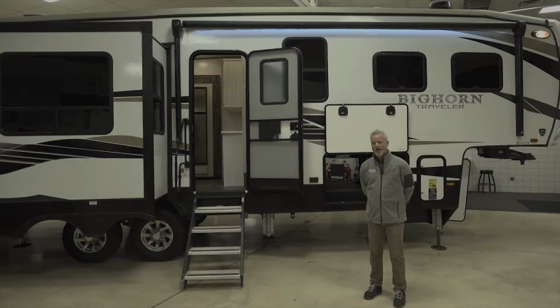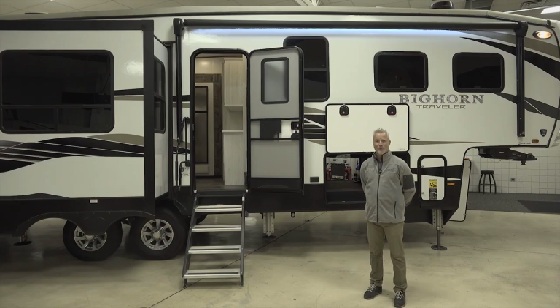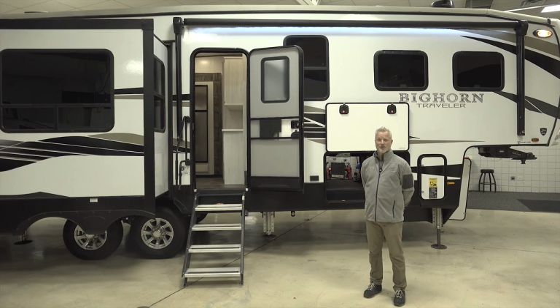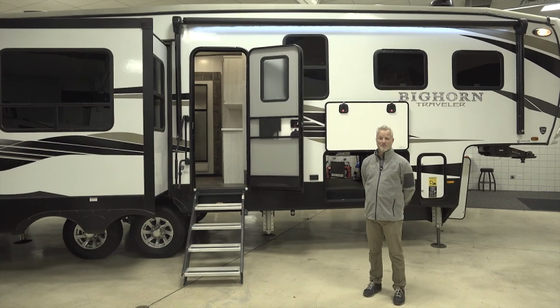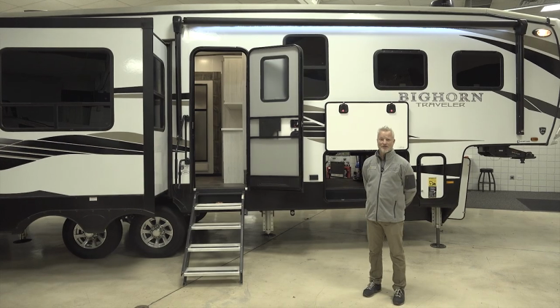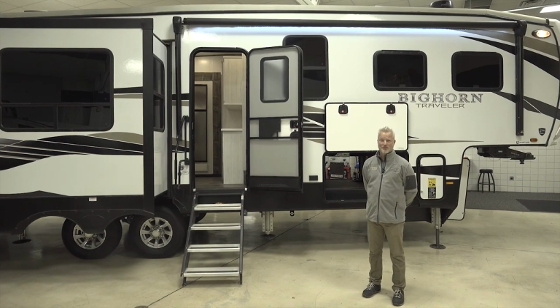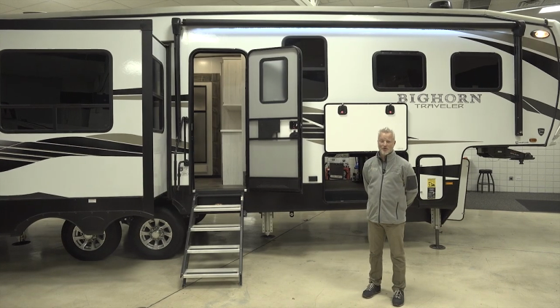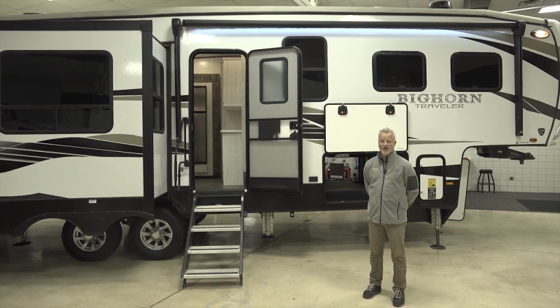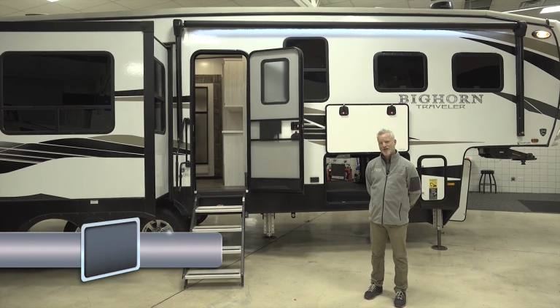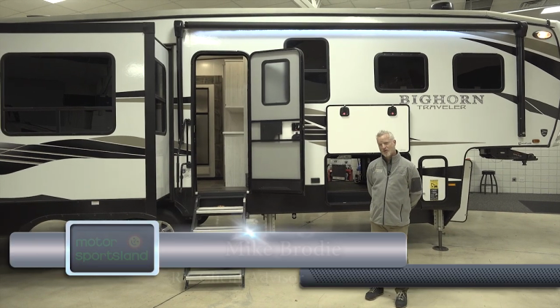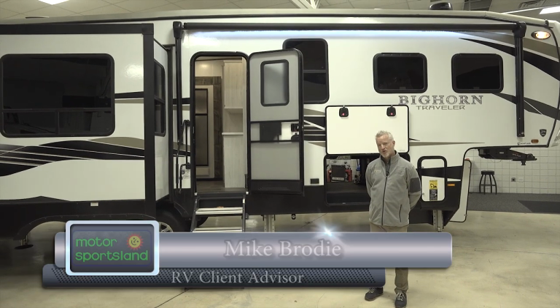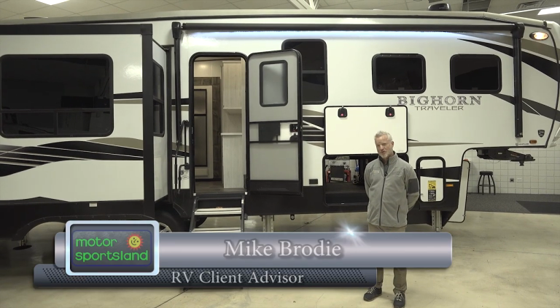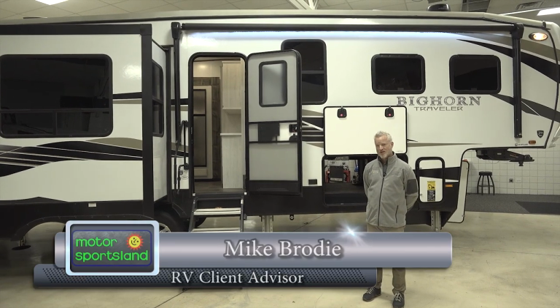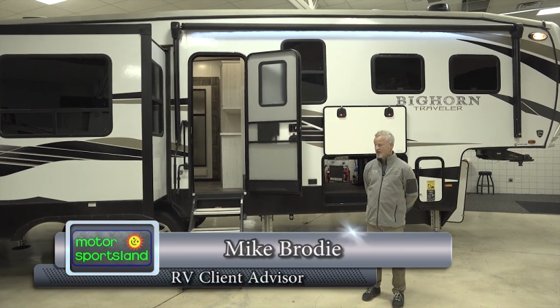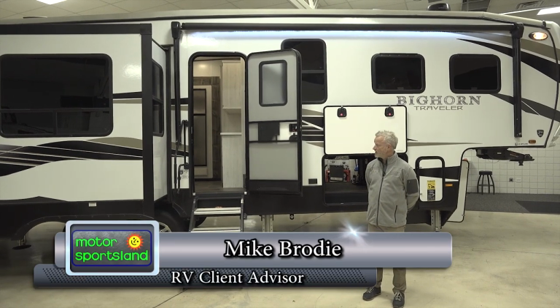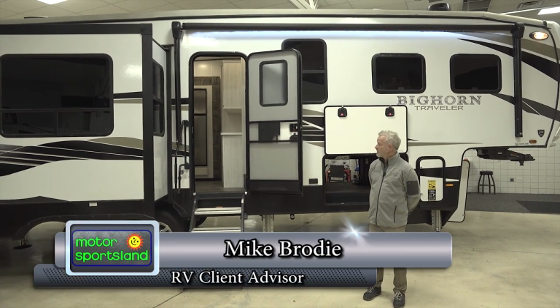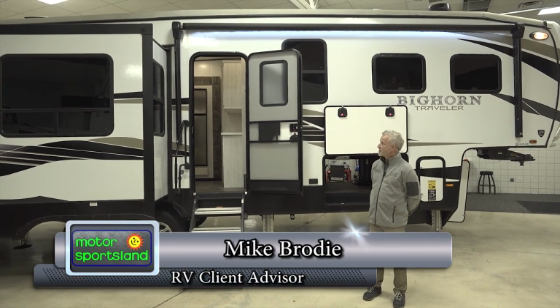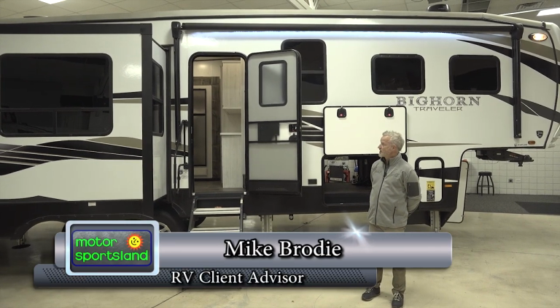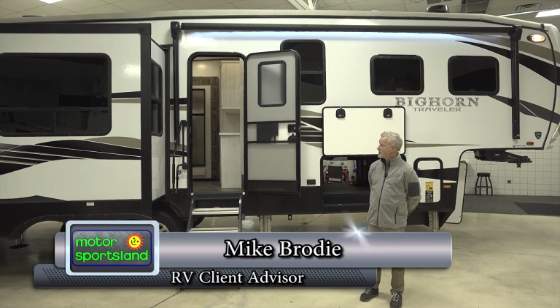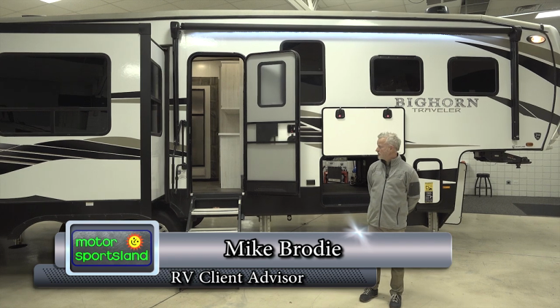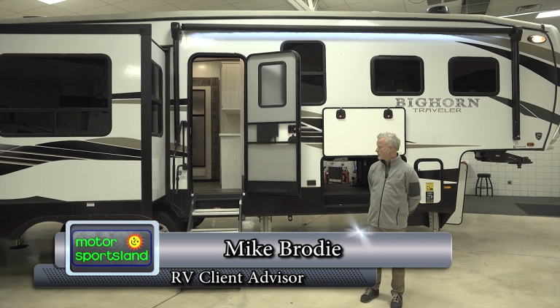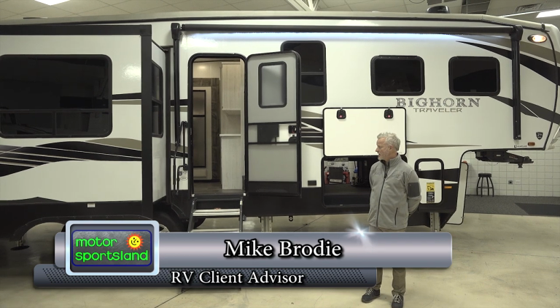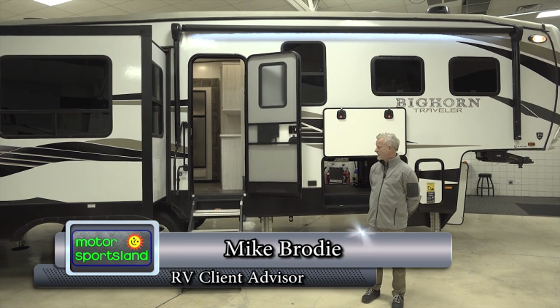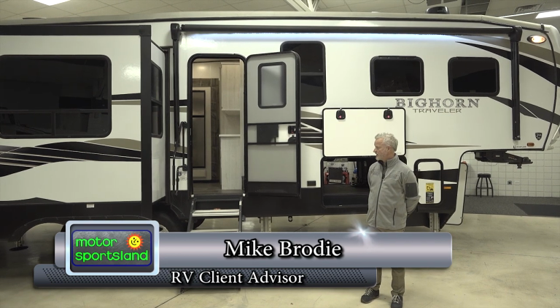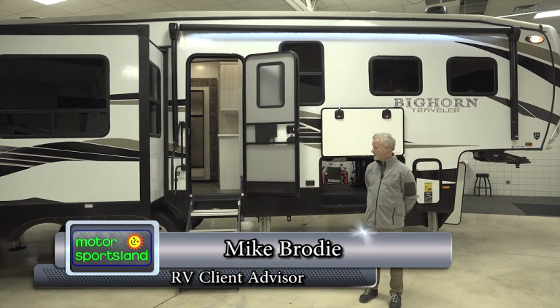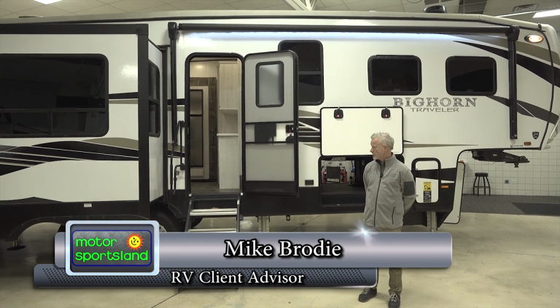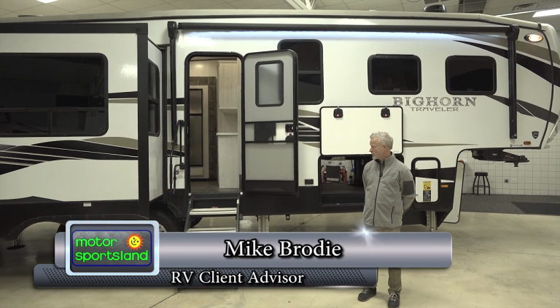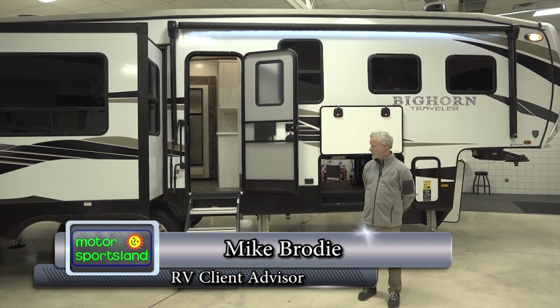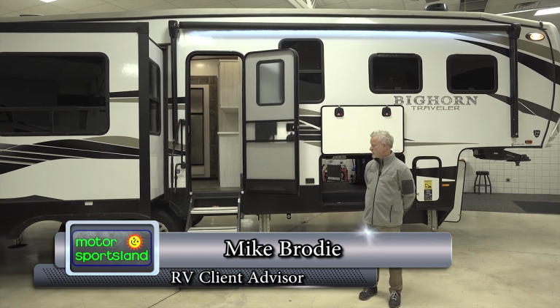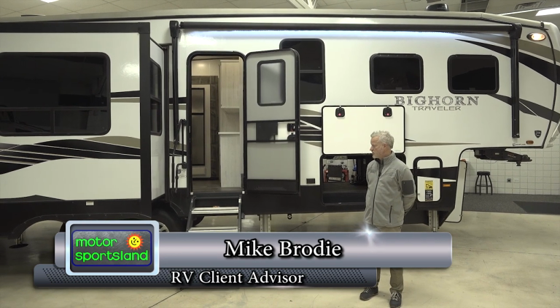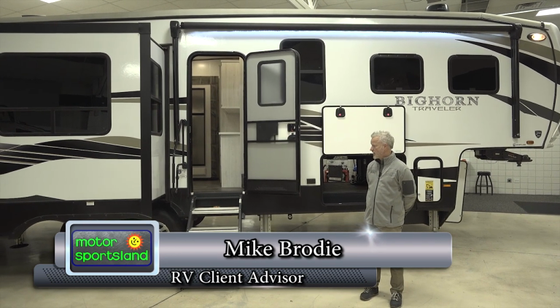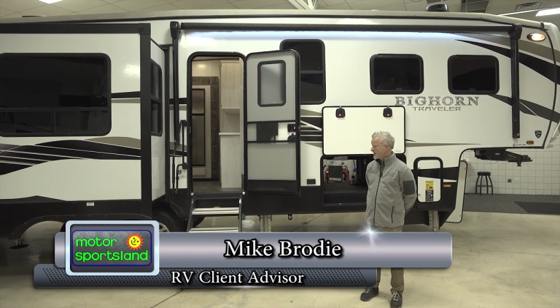Hello, my name is Brody. I'm here with Motor Sportsland, and today I'll be talking to you about the Bighorn 32RS.